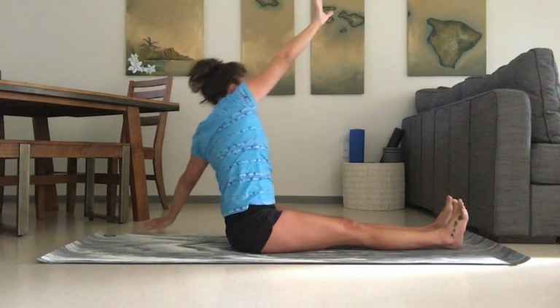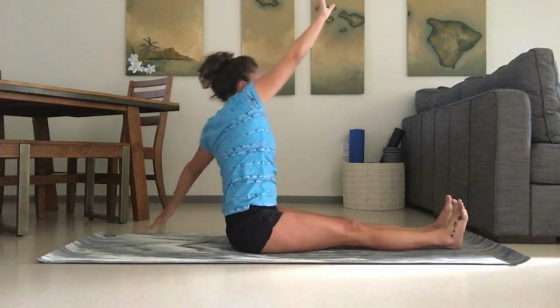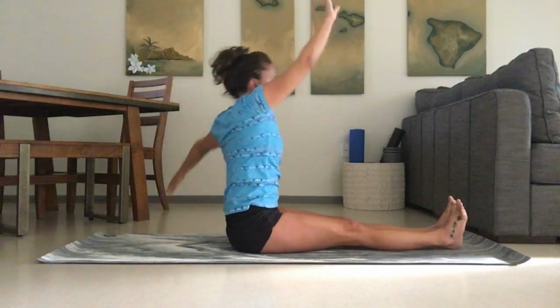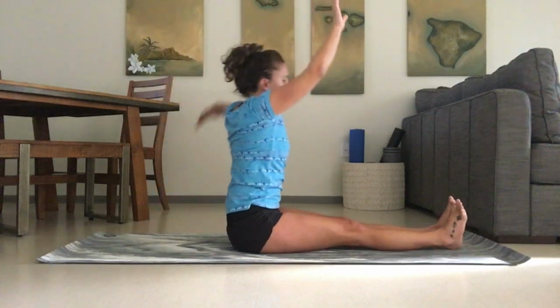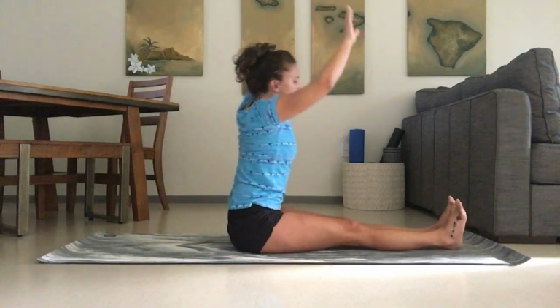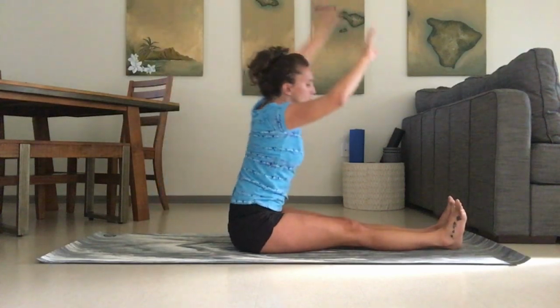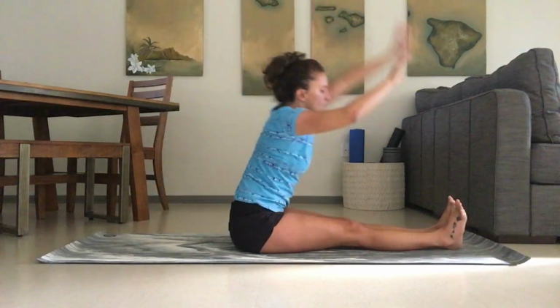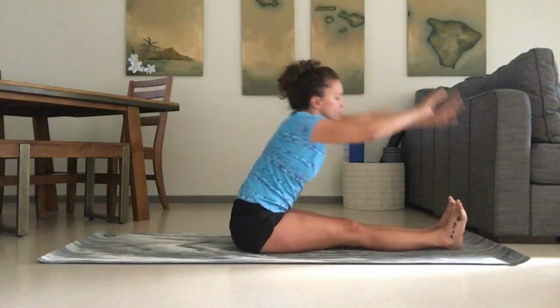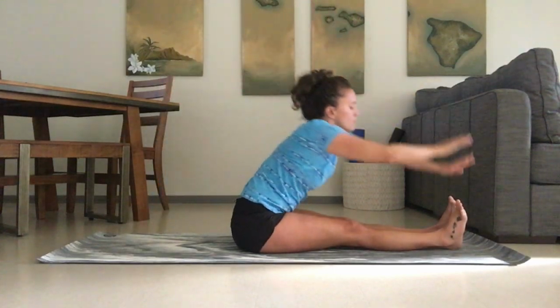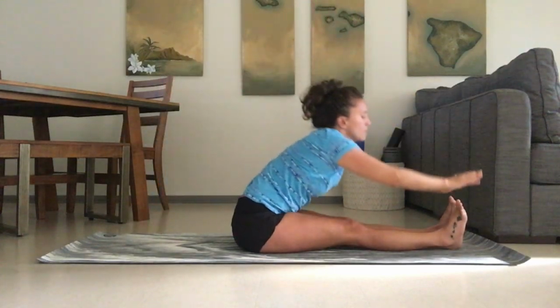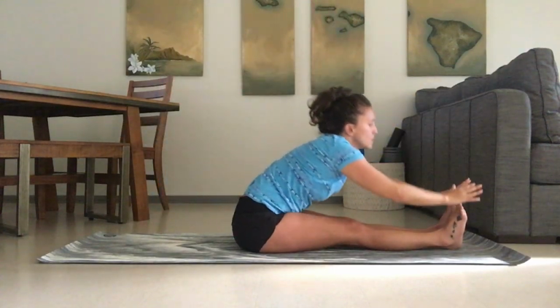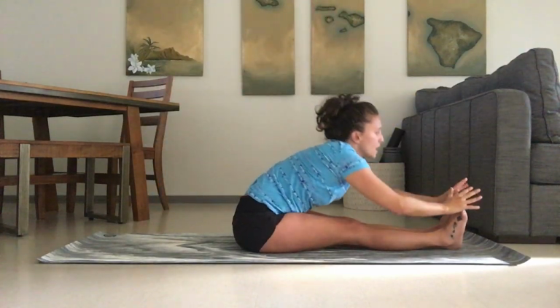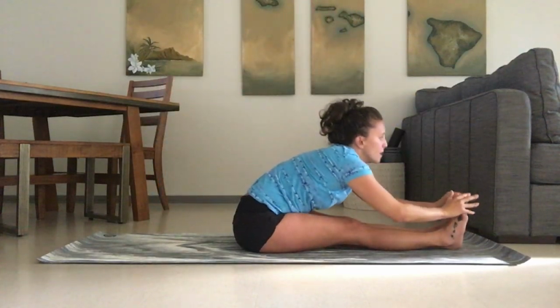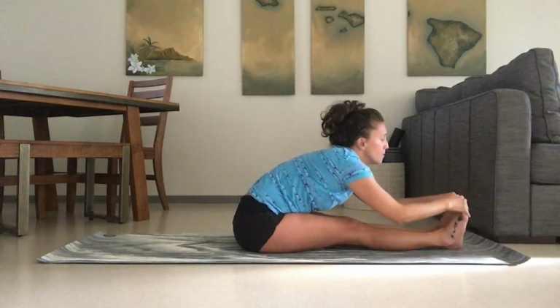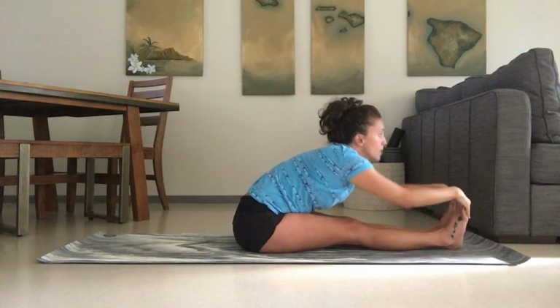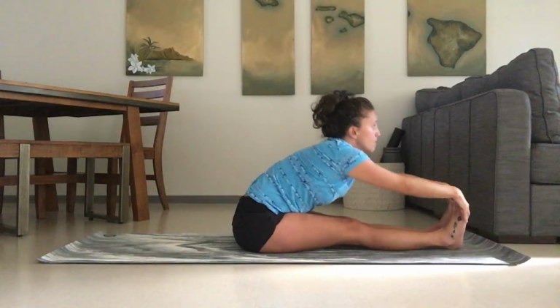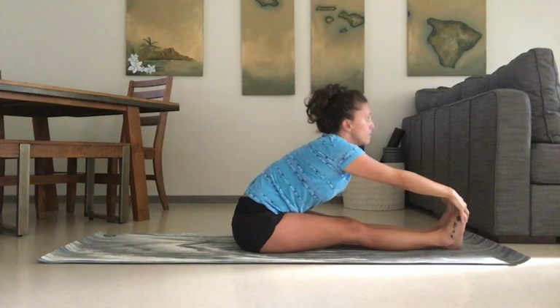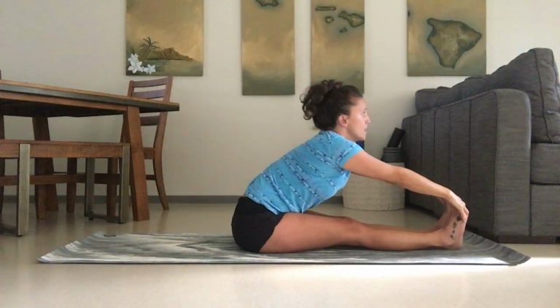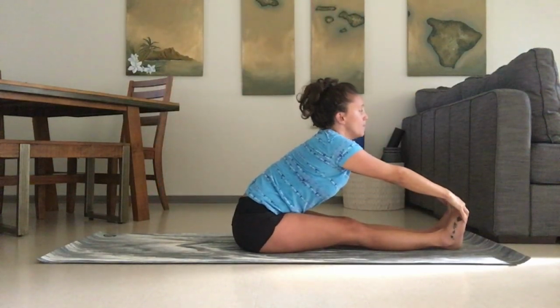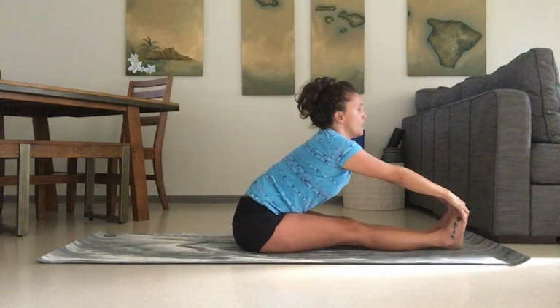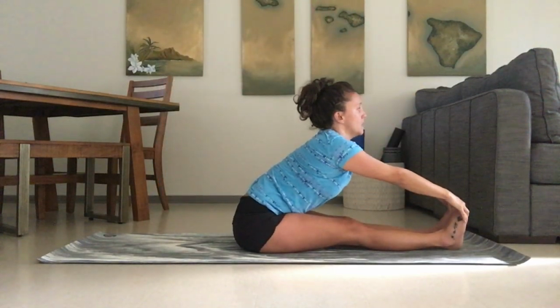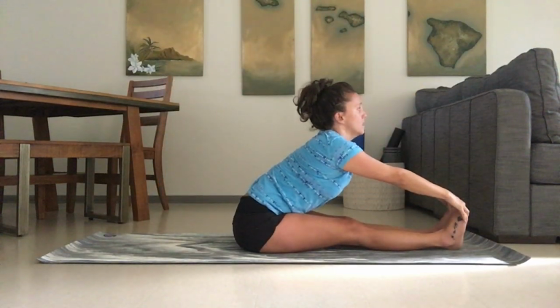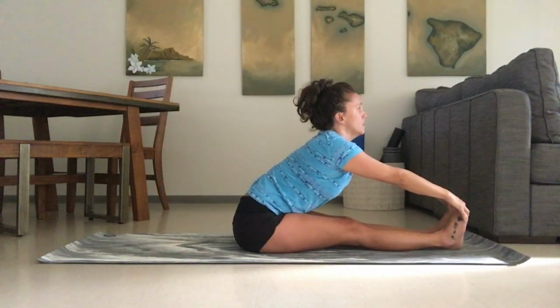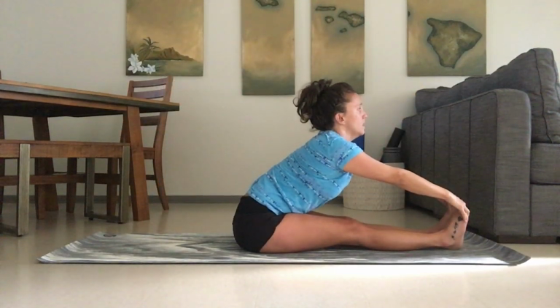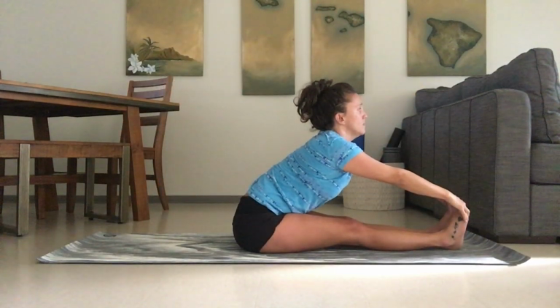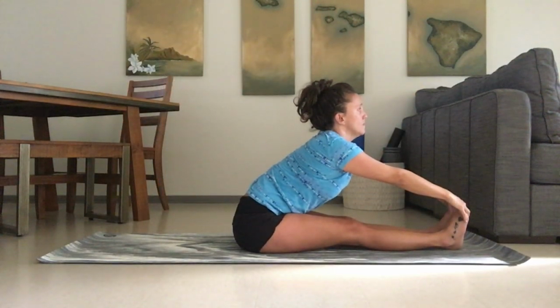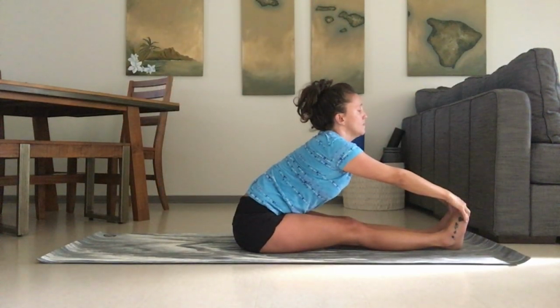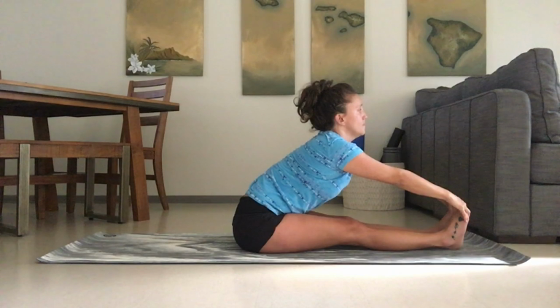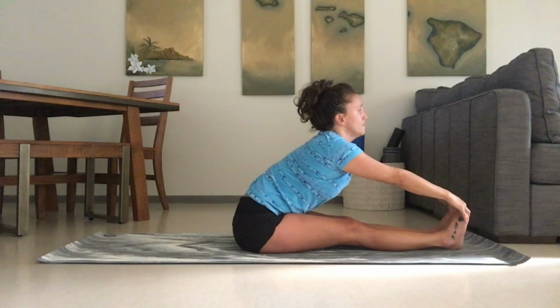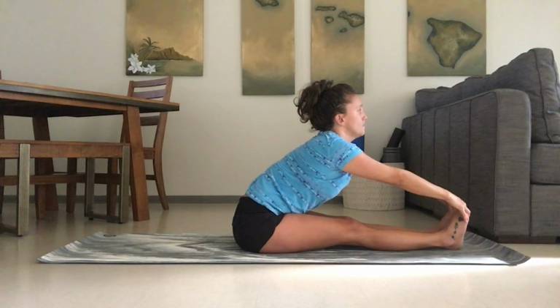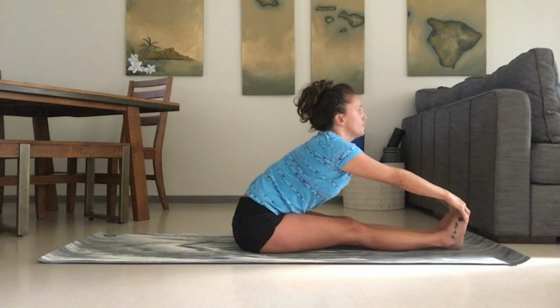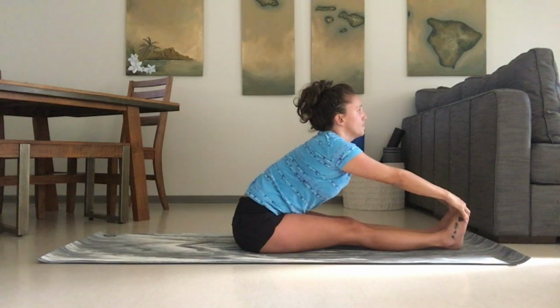Inhaling back up, exhale fold forward, and inhale flat back.